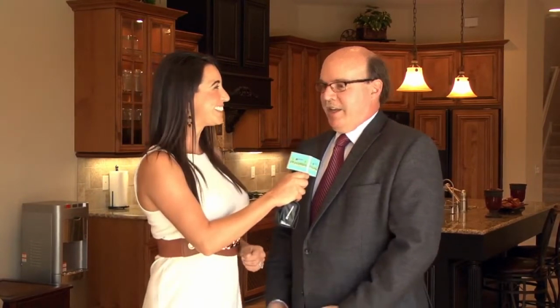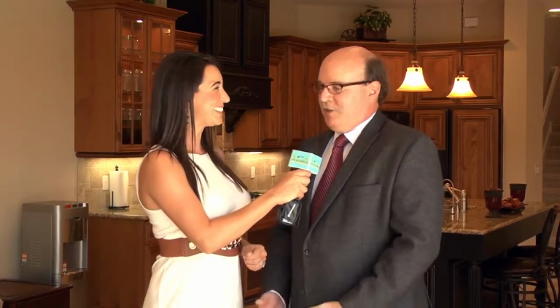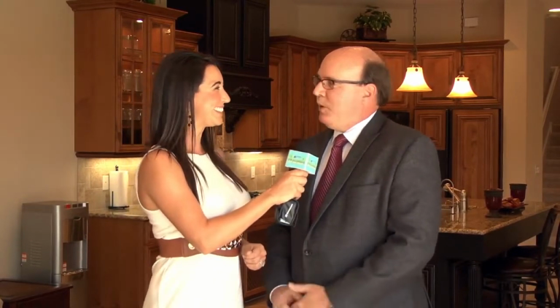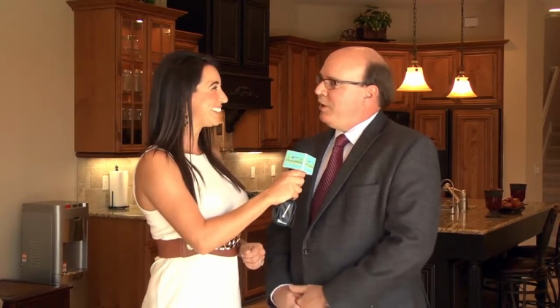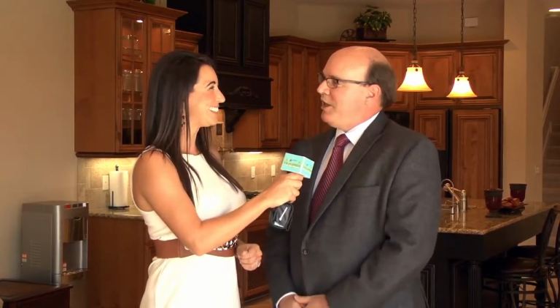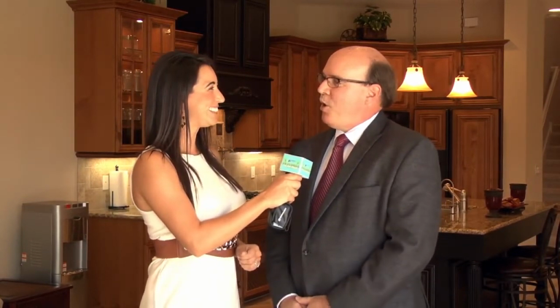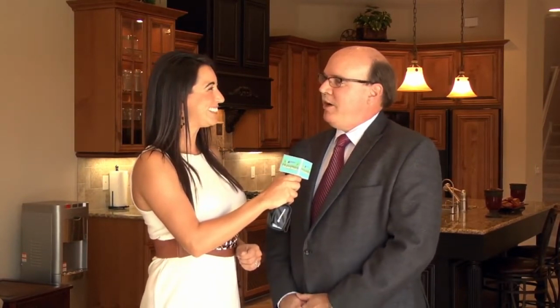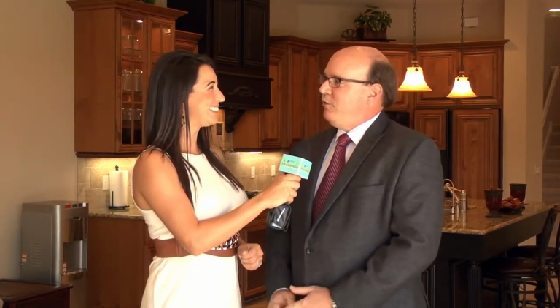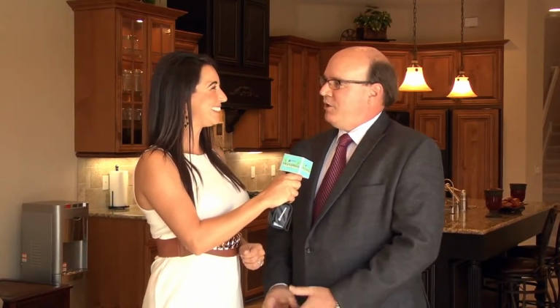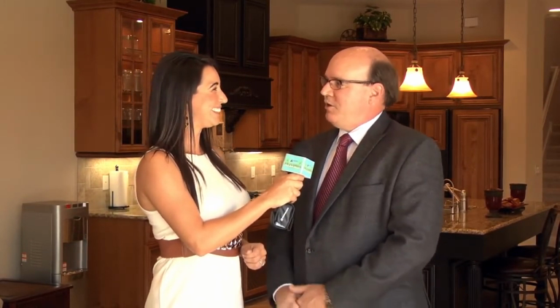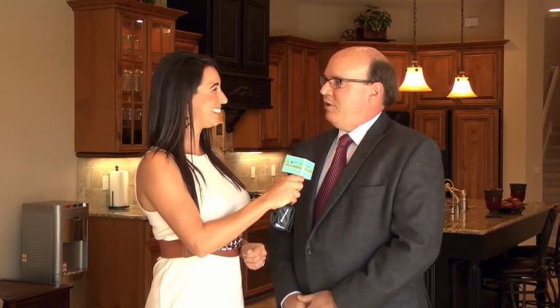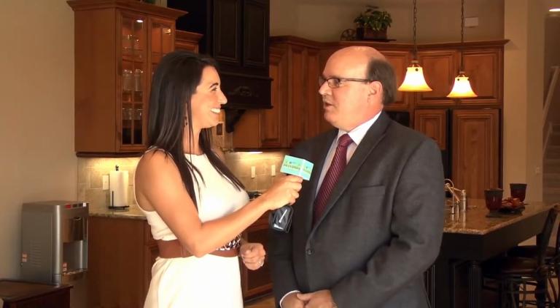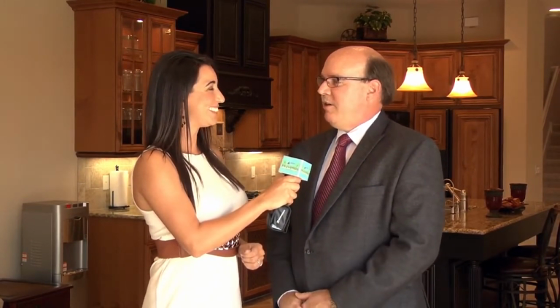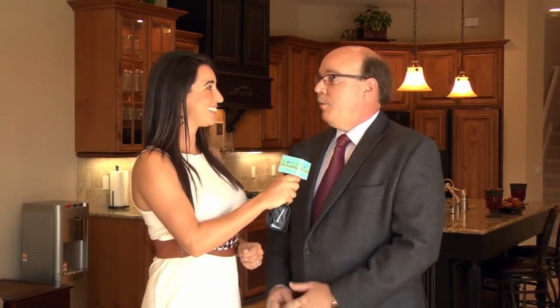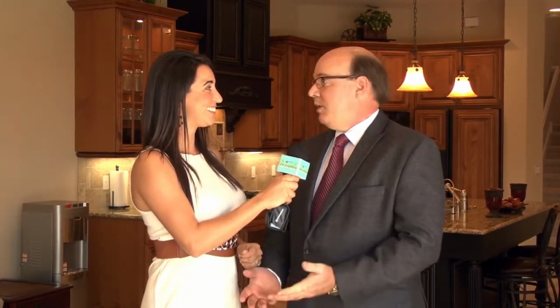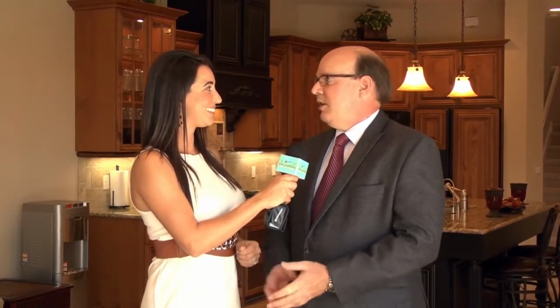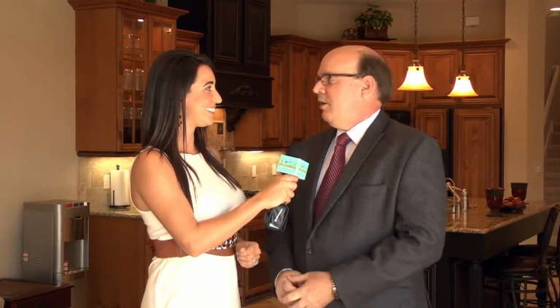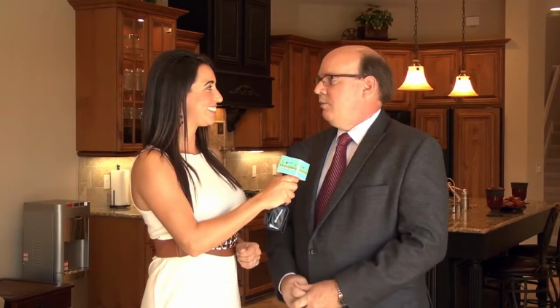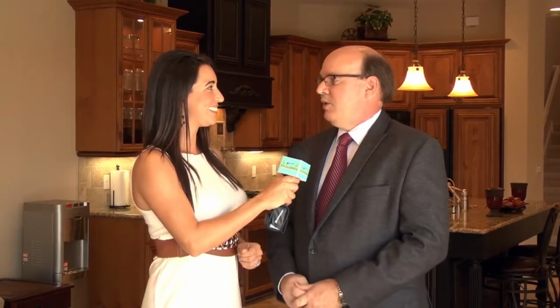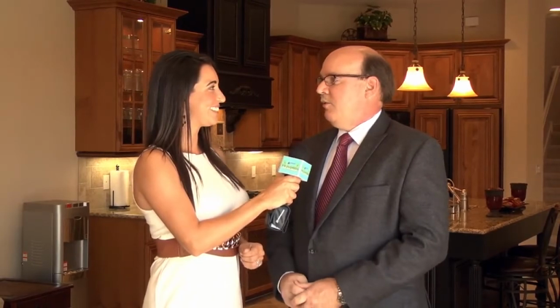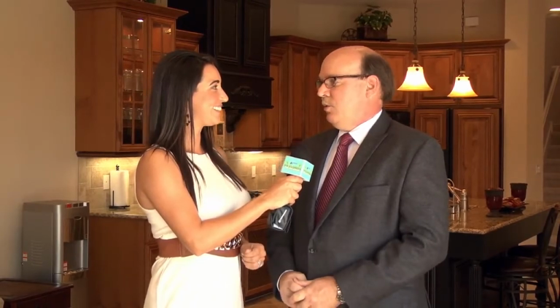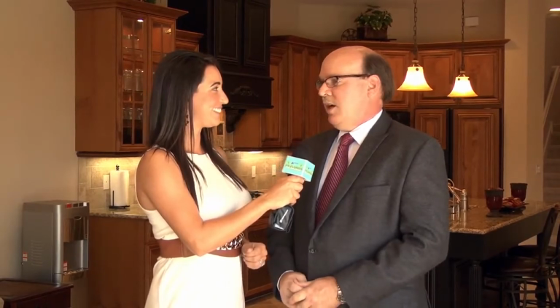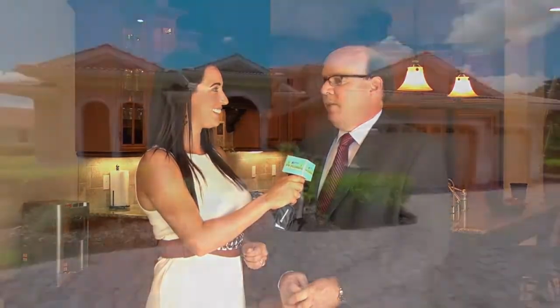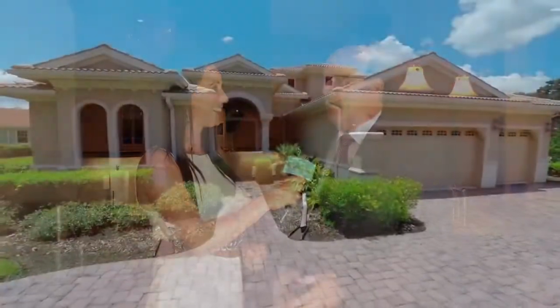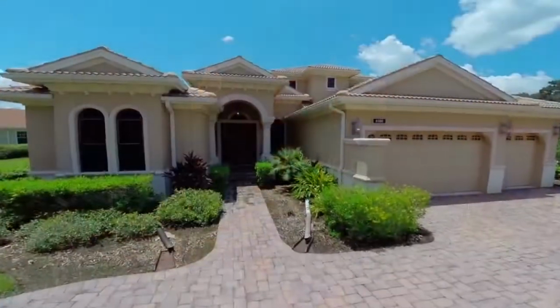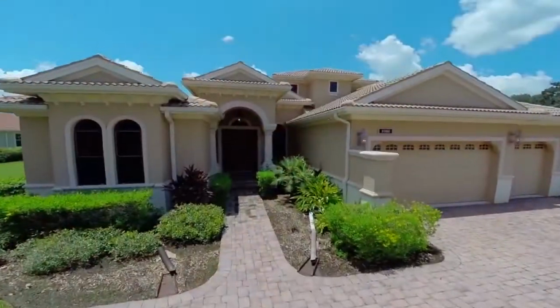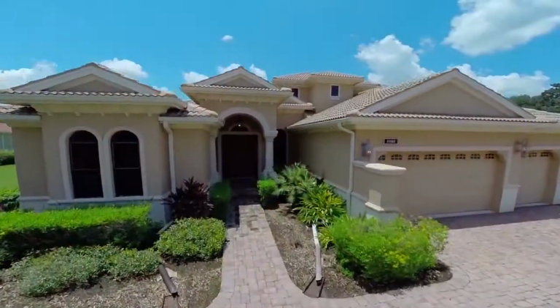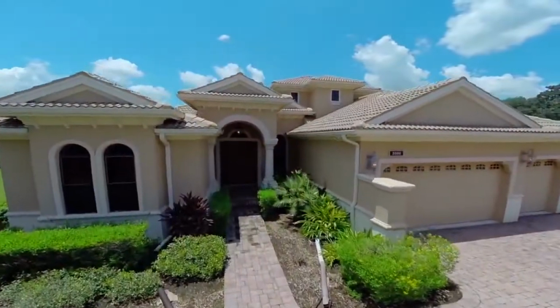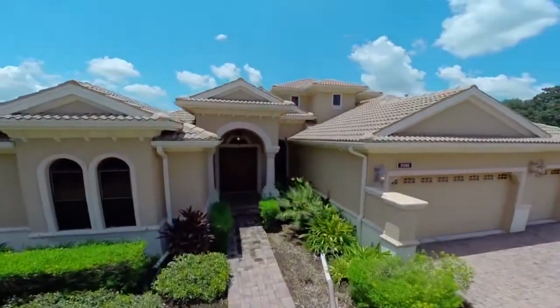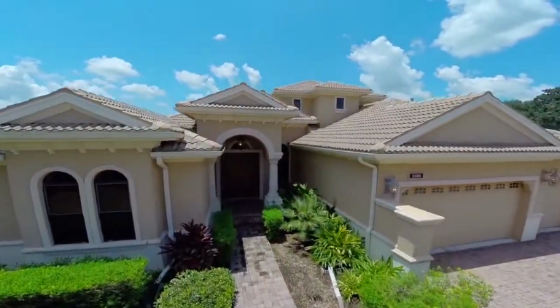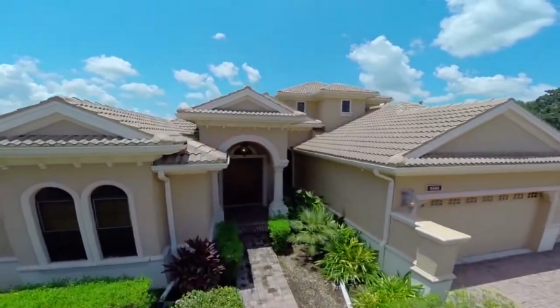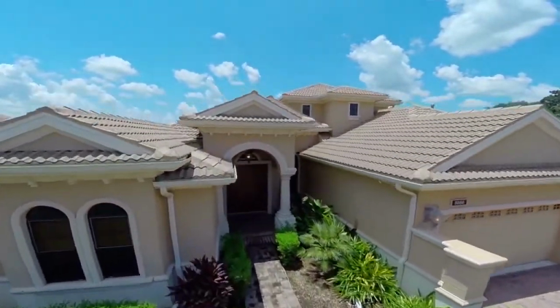I've been a real estate broker here for Sarasota Real Estate Group, selling homes full-time in the Sarasota area for 15 years.